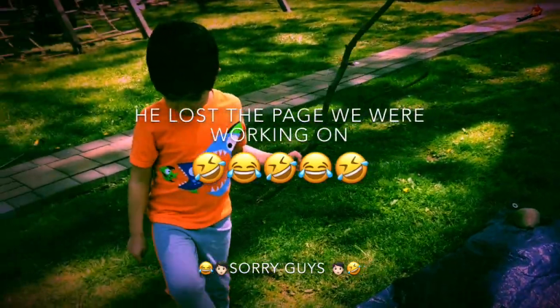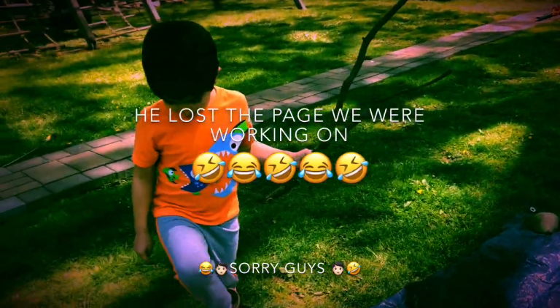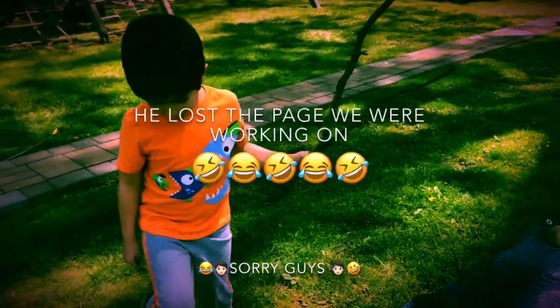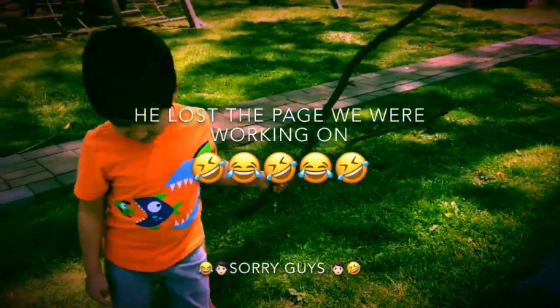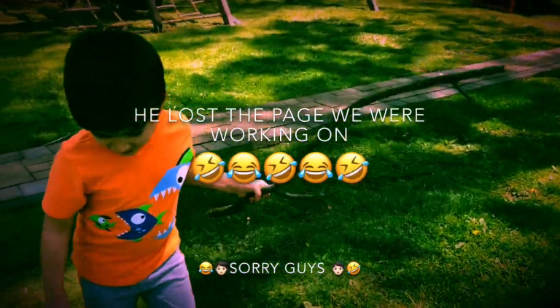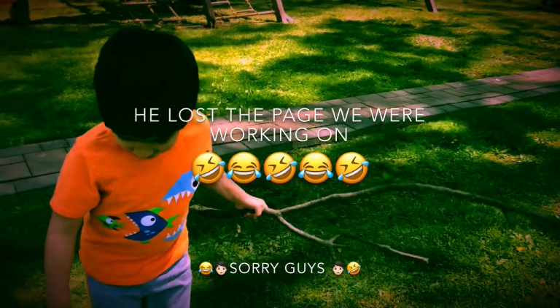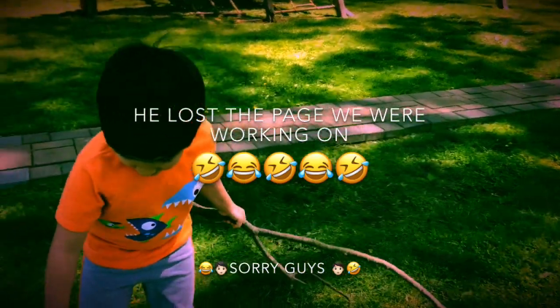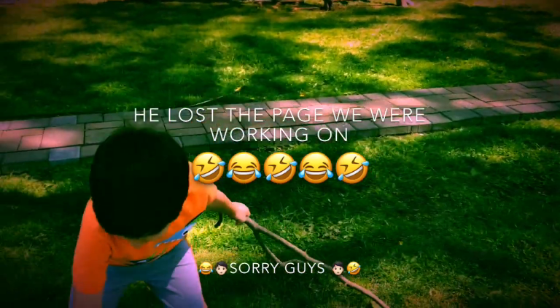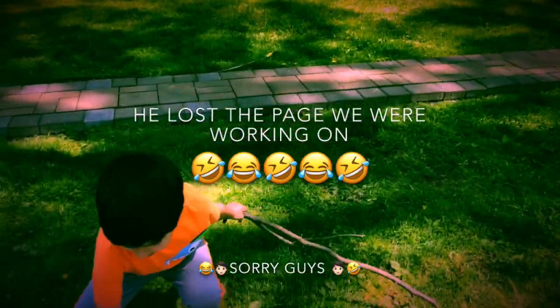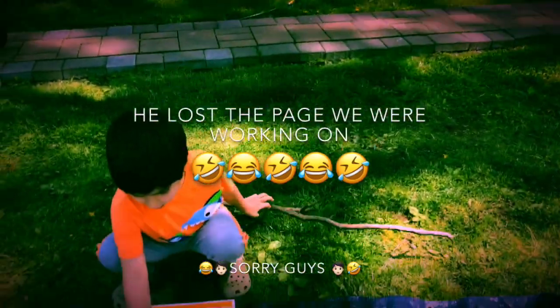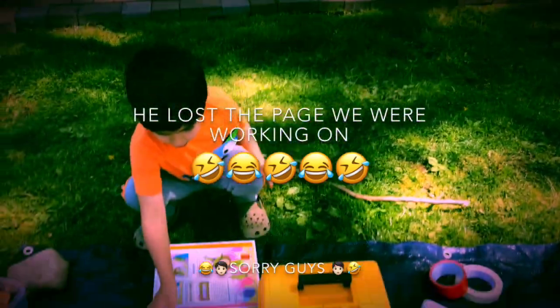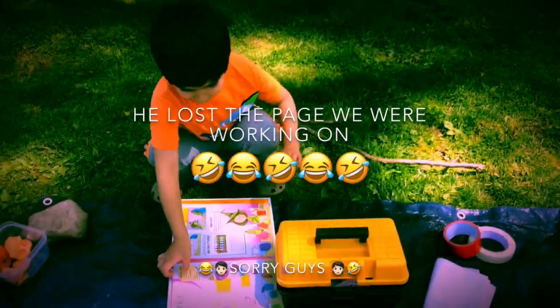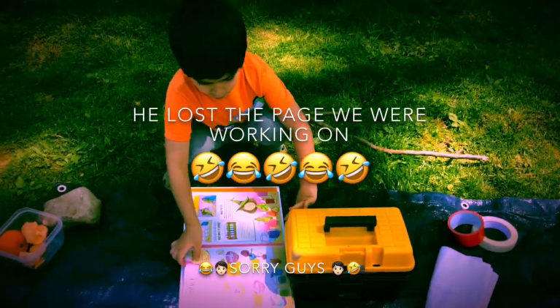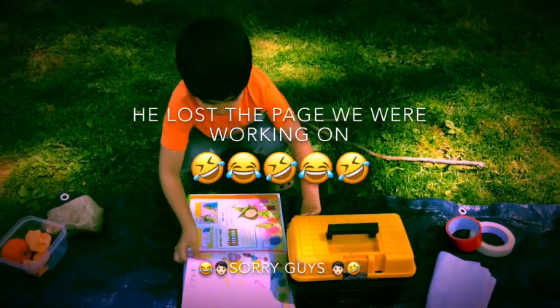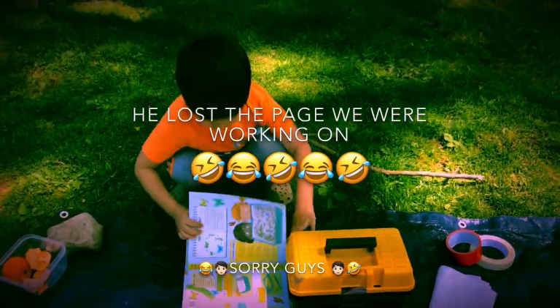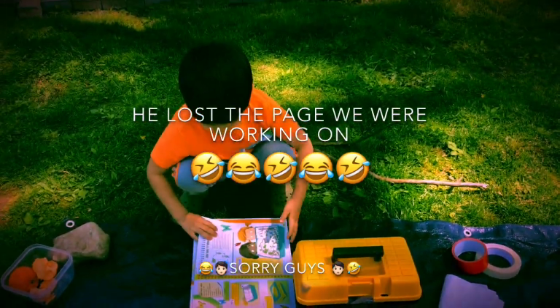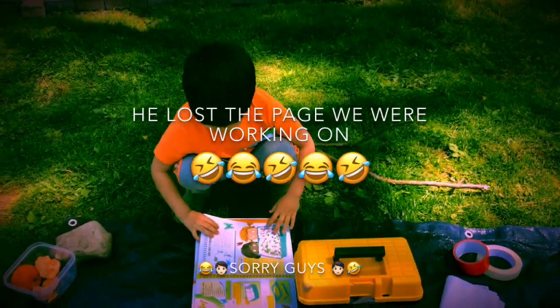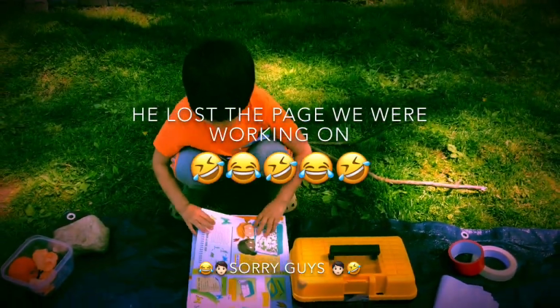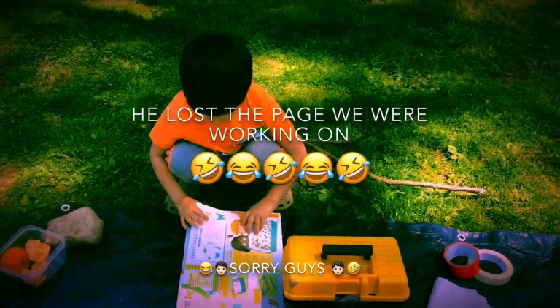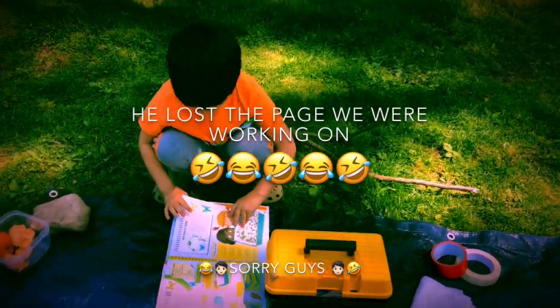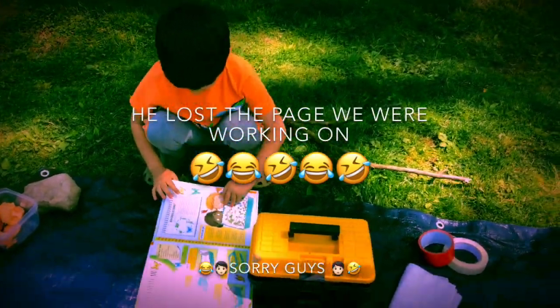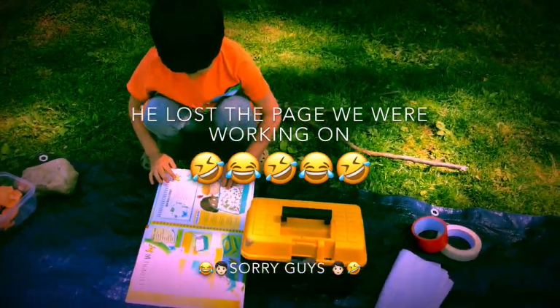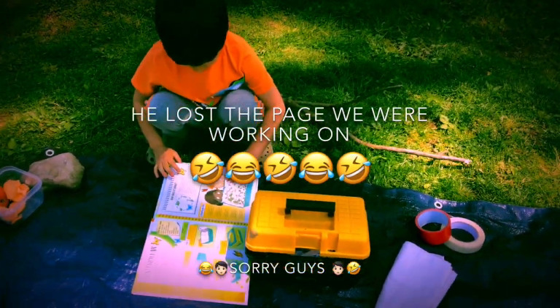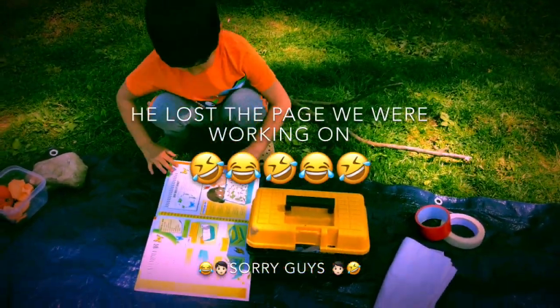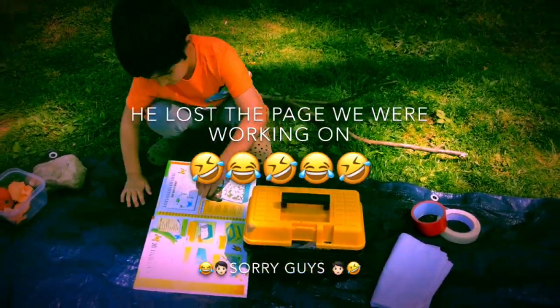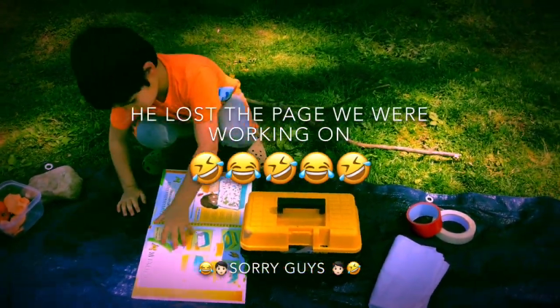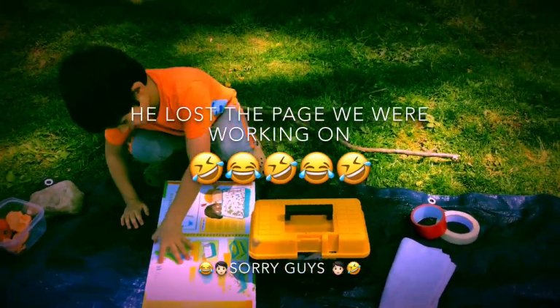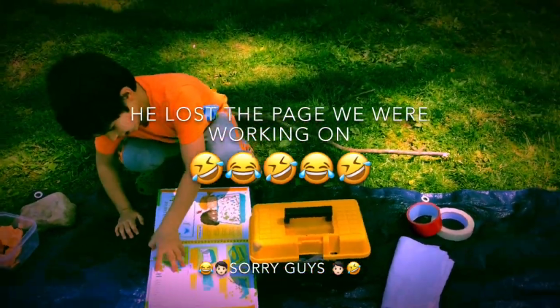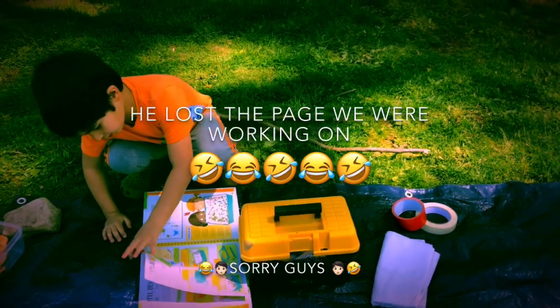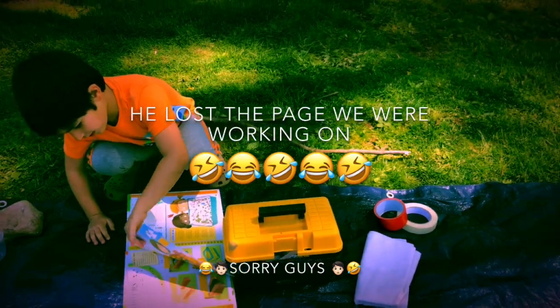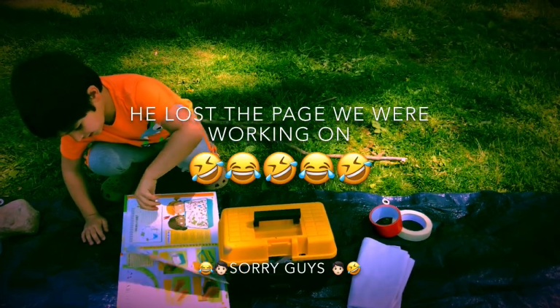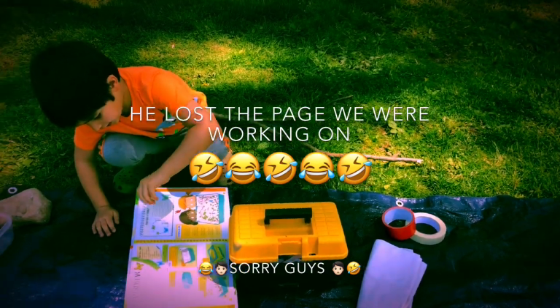Hey, this is the page we're not looking for. I wonder where is it?